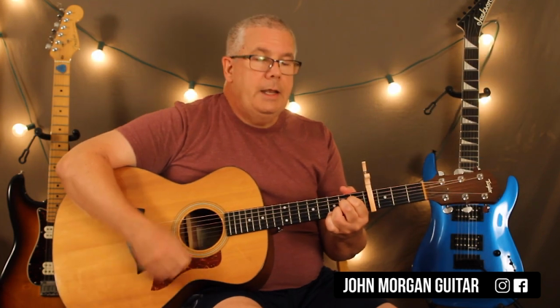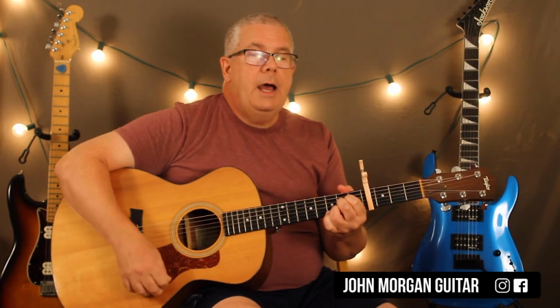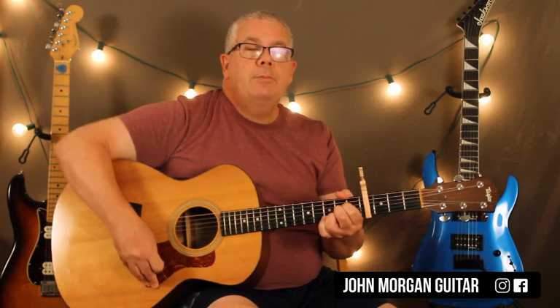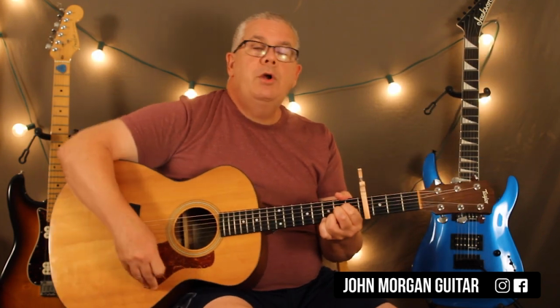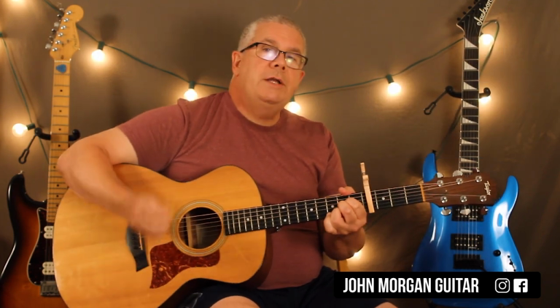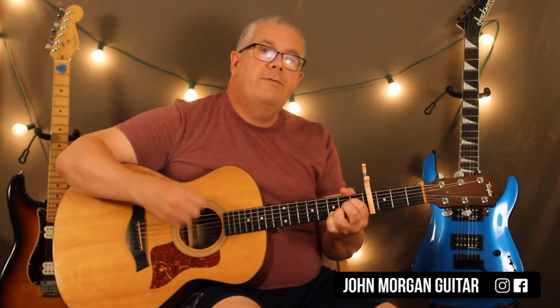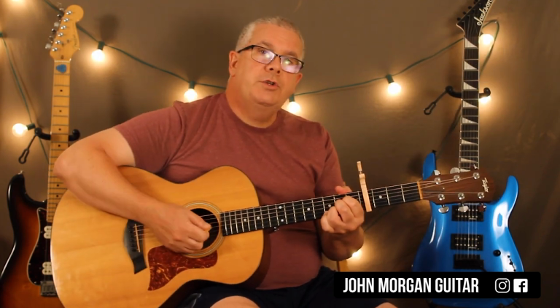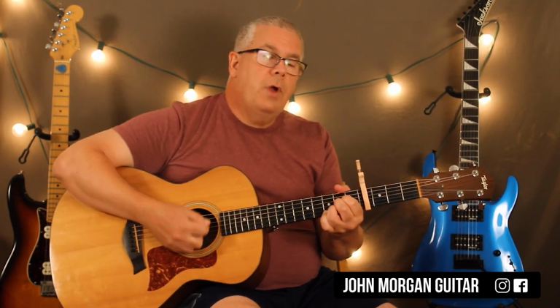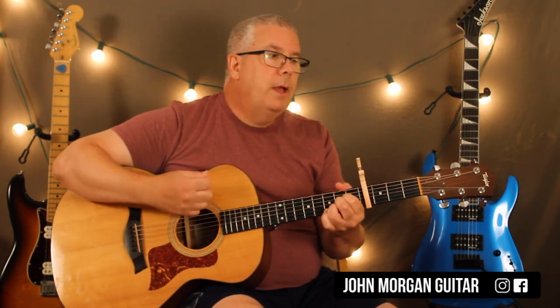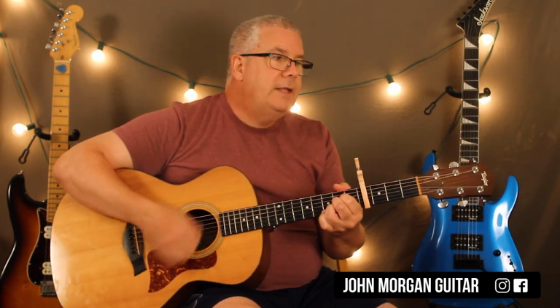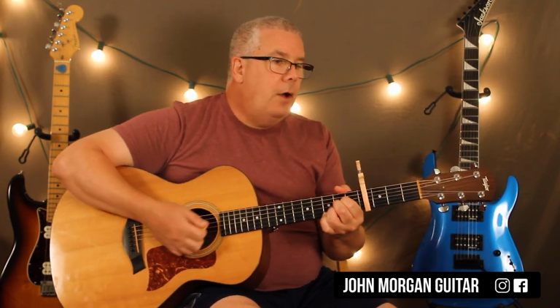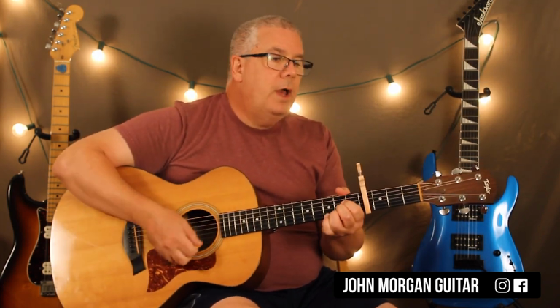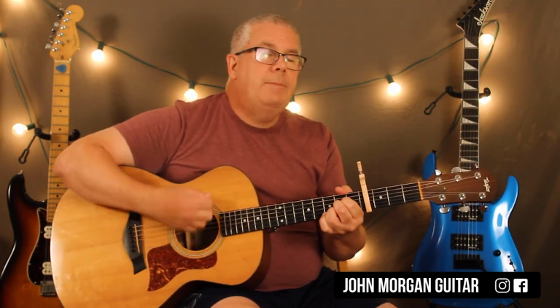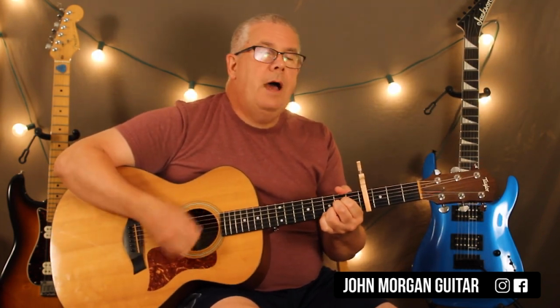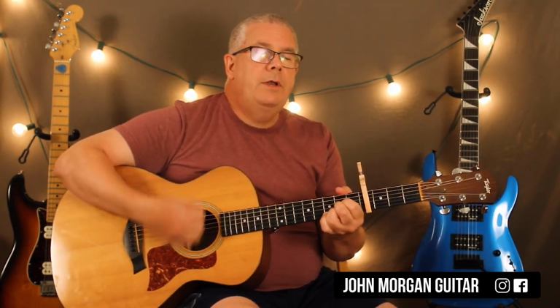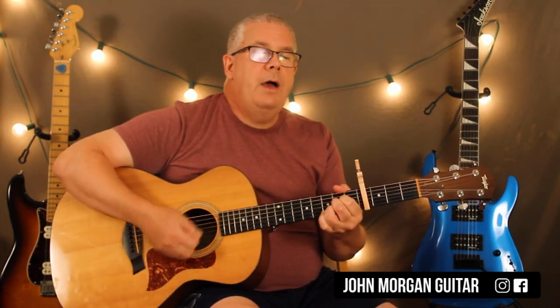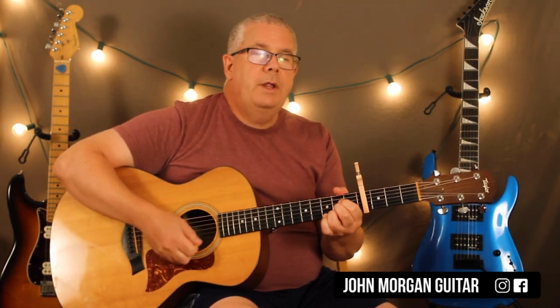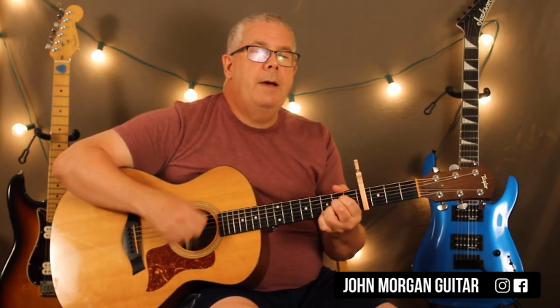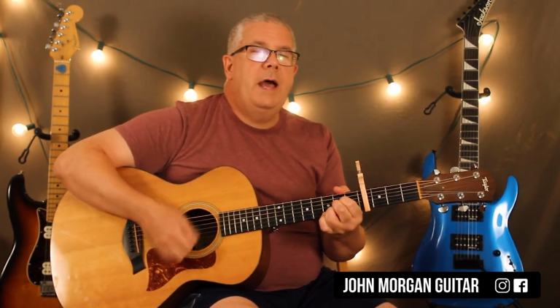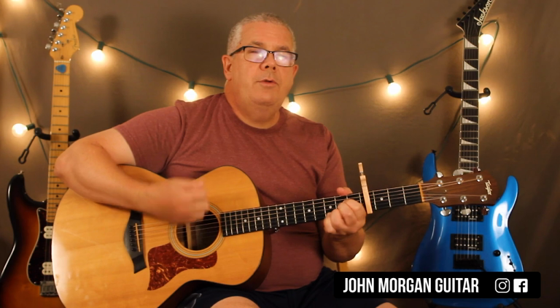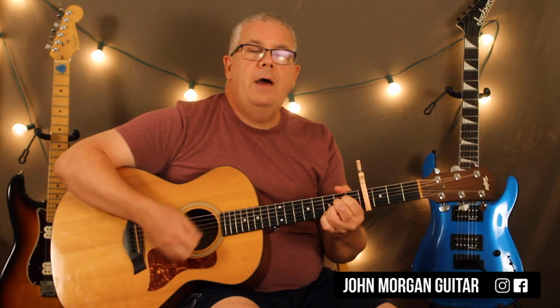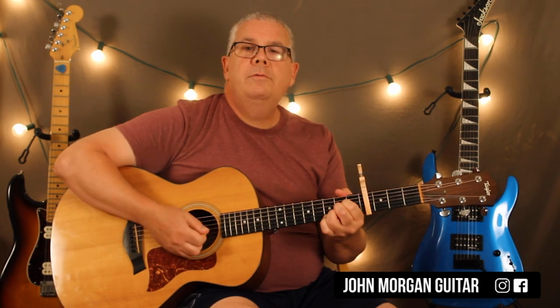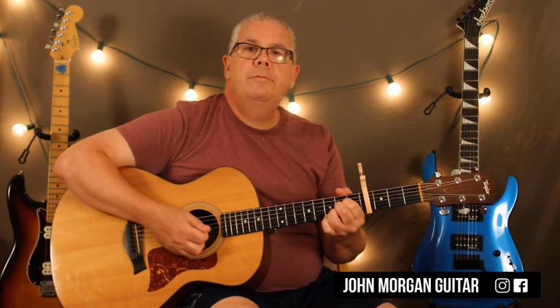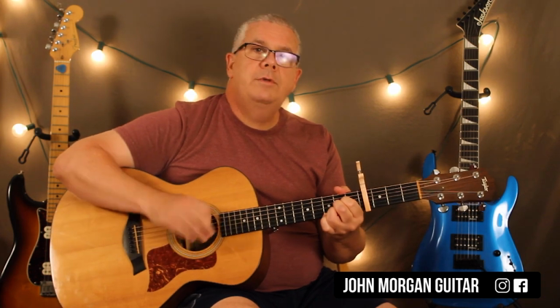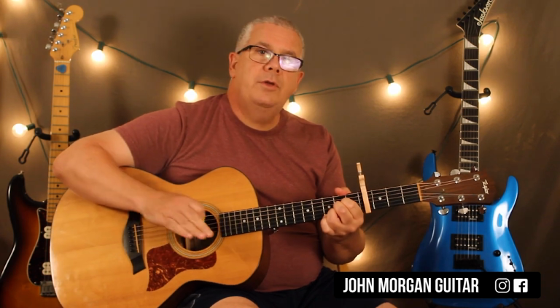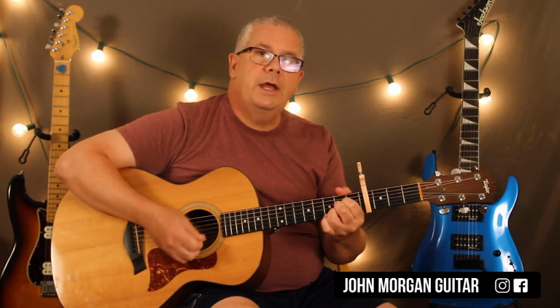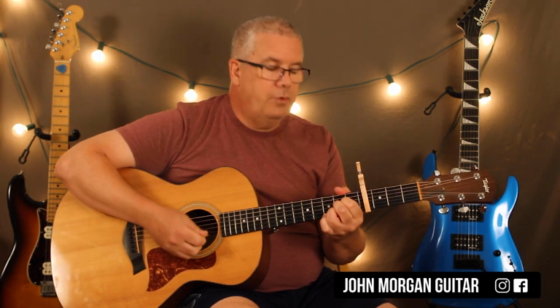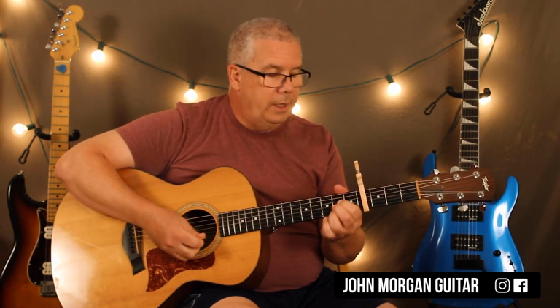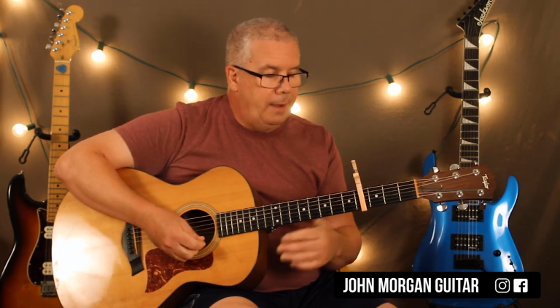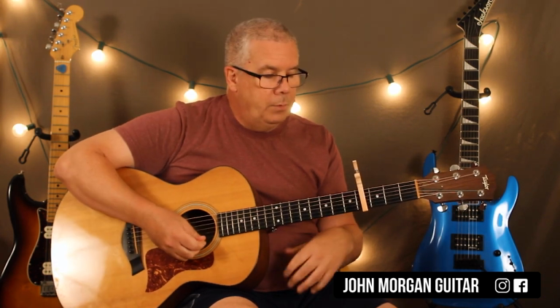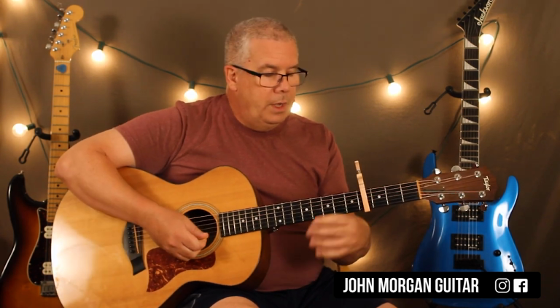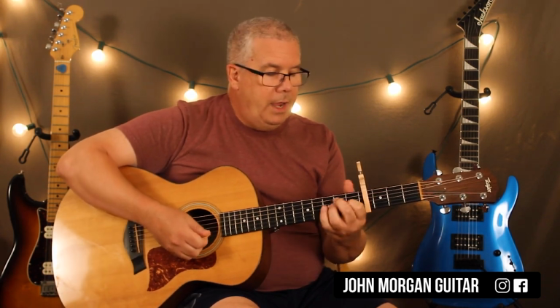And I'm going to go back to the first strum: down, up, down, down, up, down, down, down. So I cut it short like that. Okay?